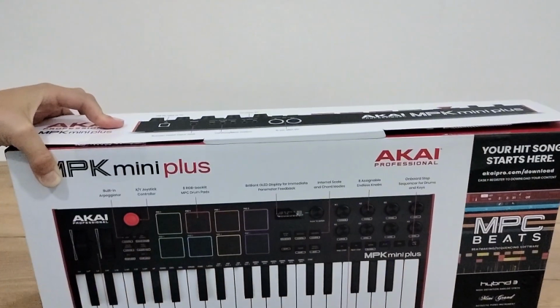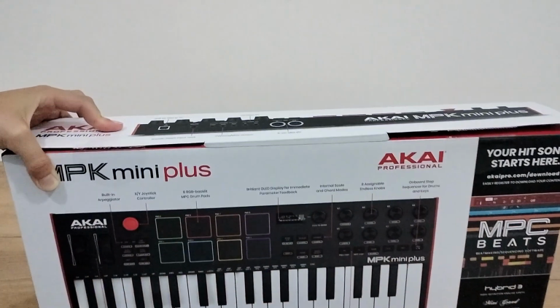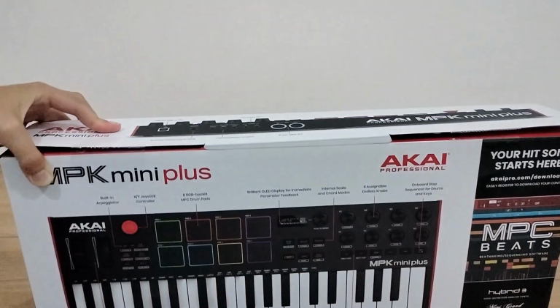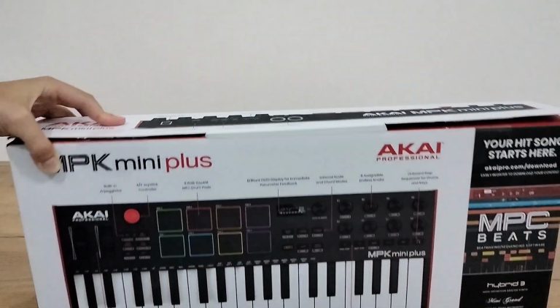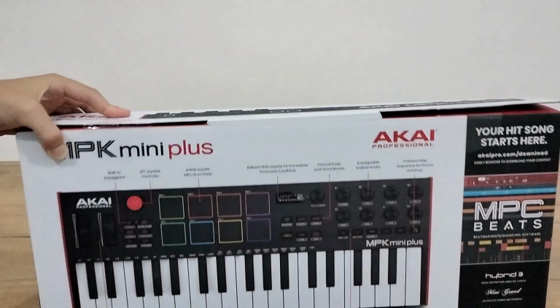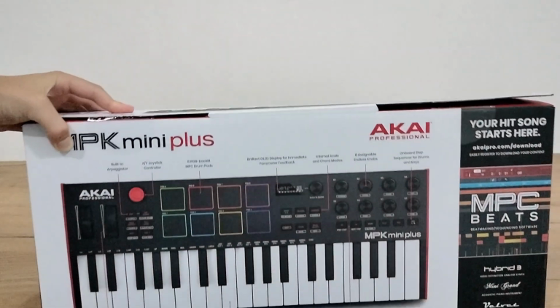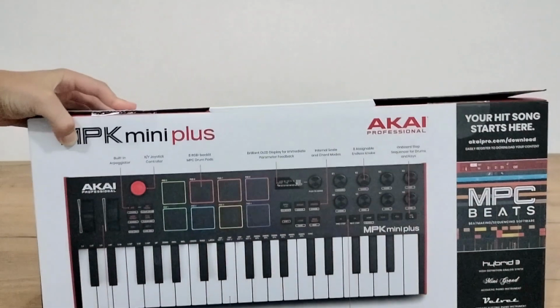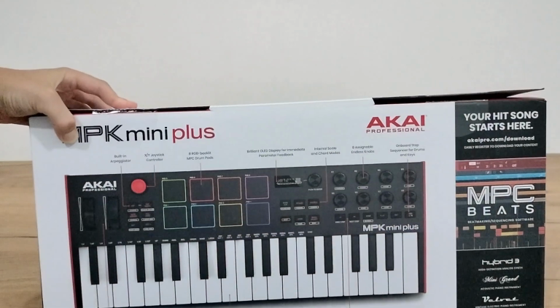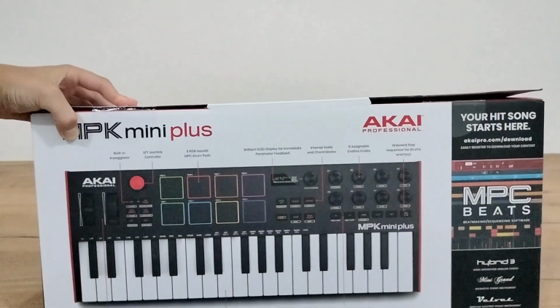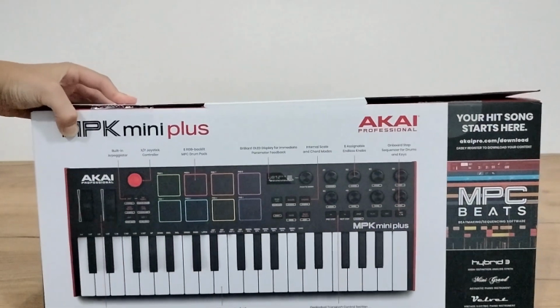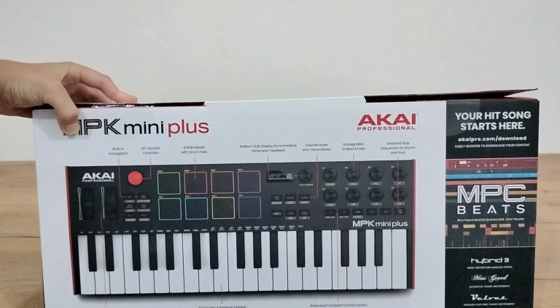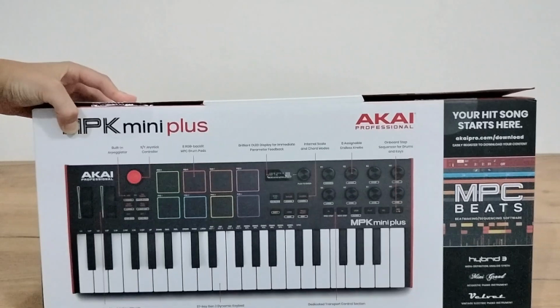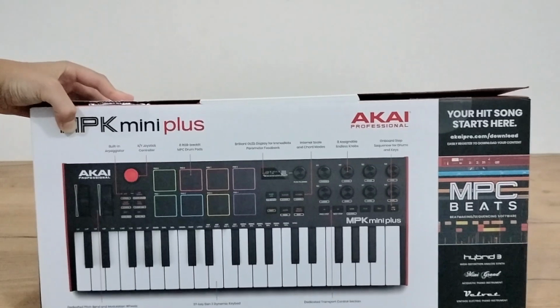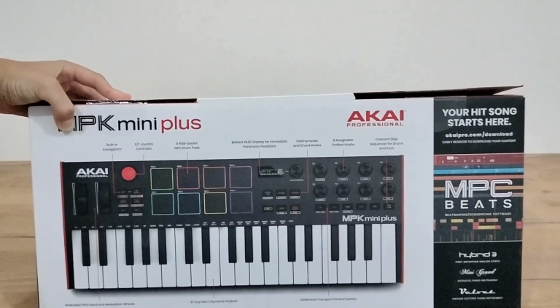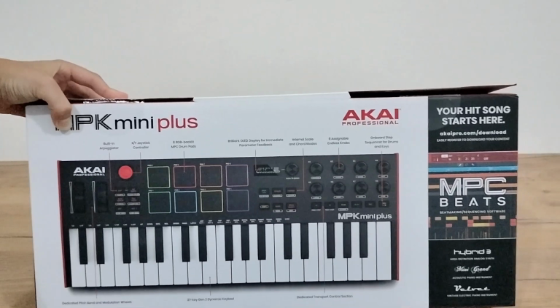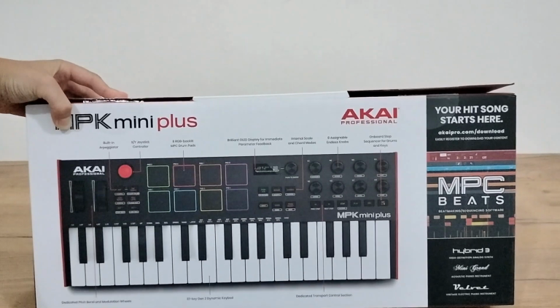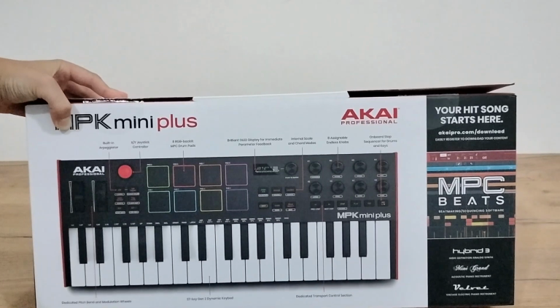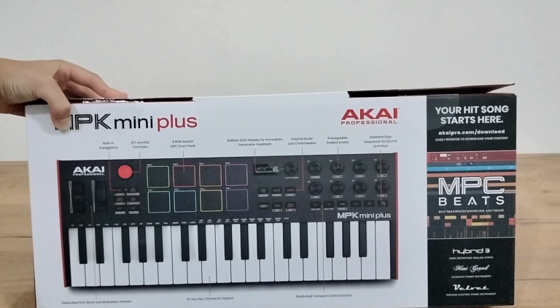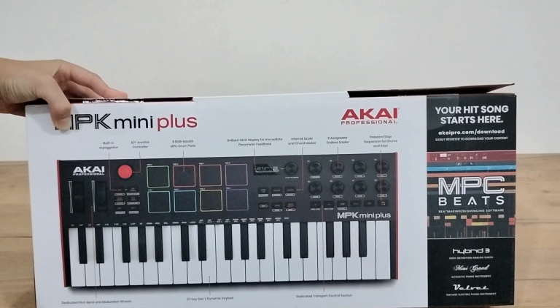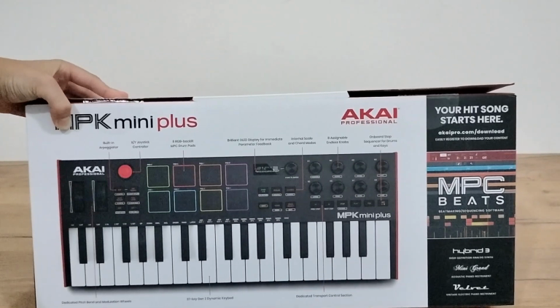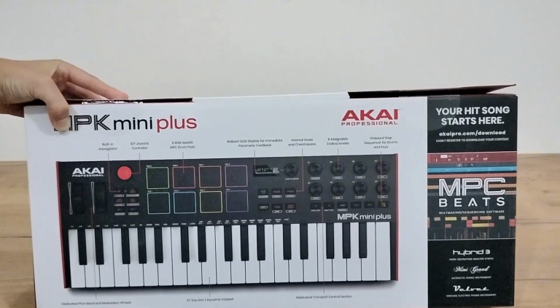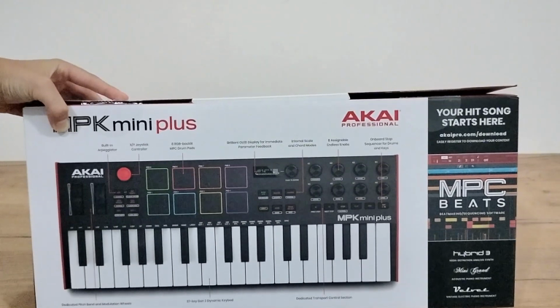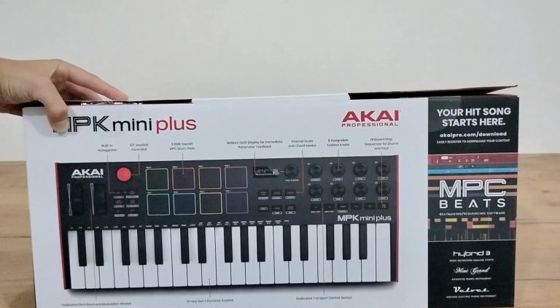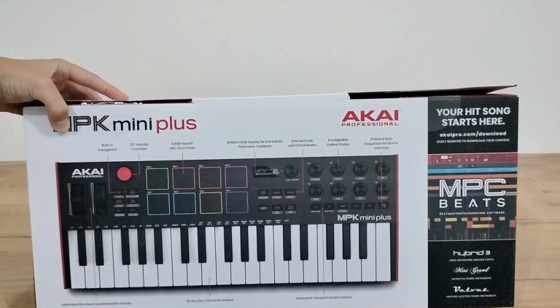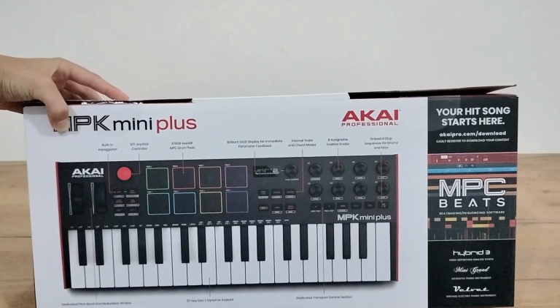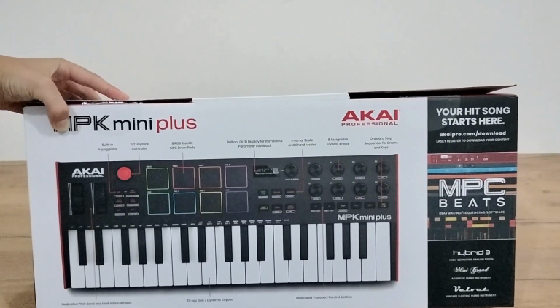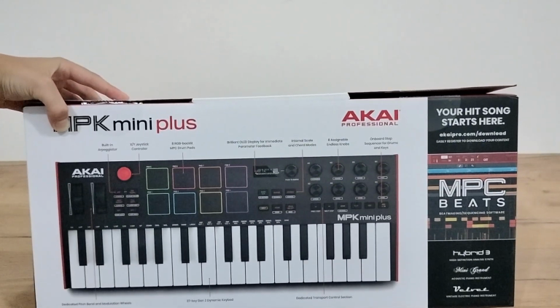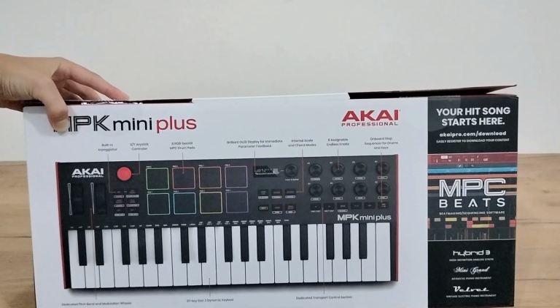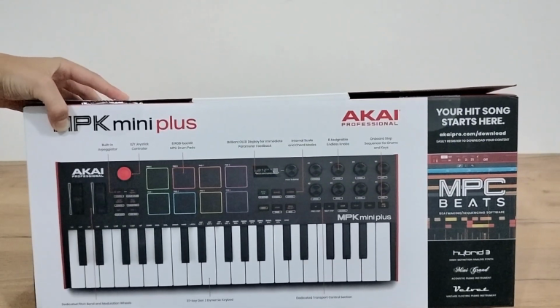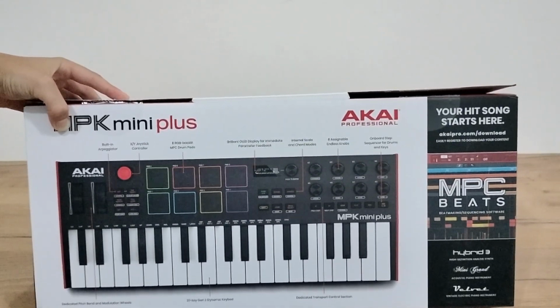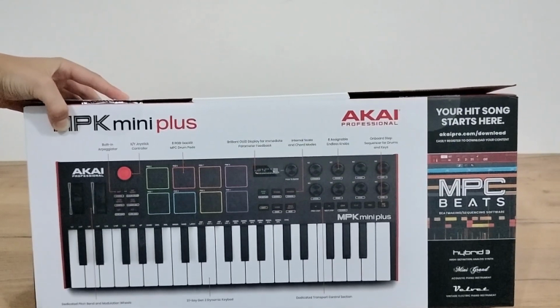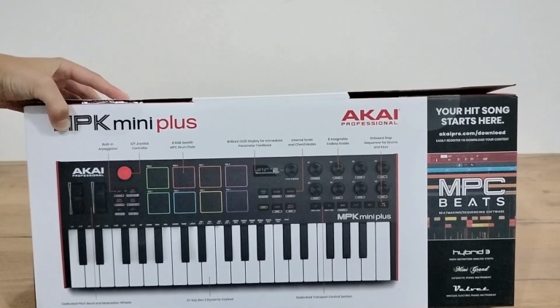Also, you can see the back of this box. So now let's continue with the unboxing.